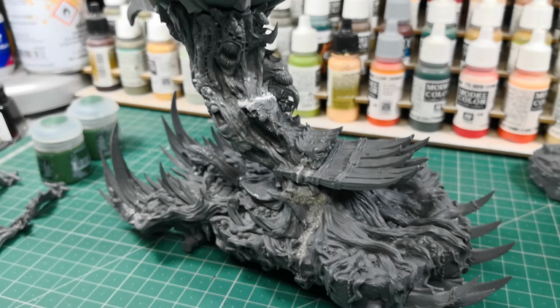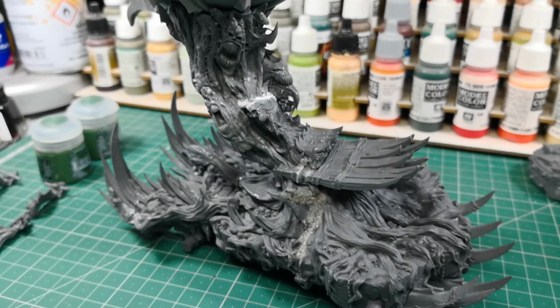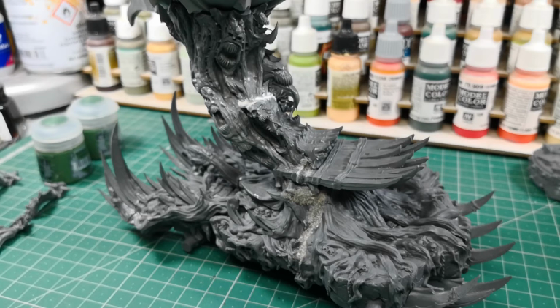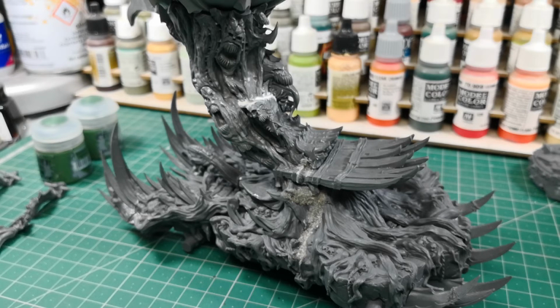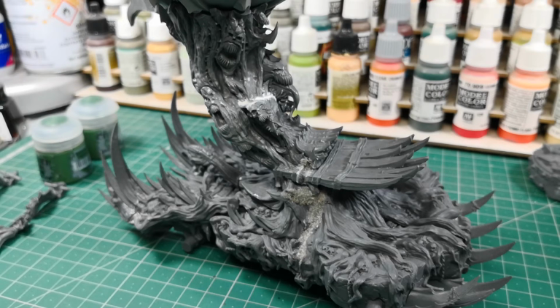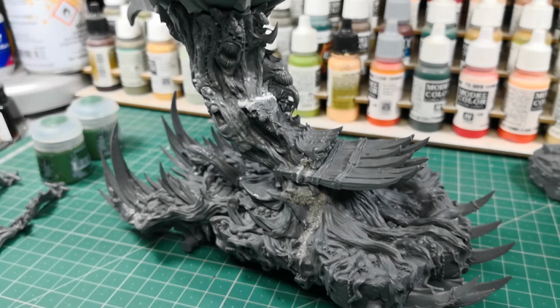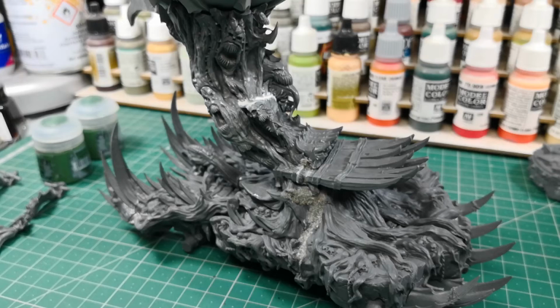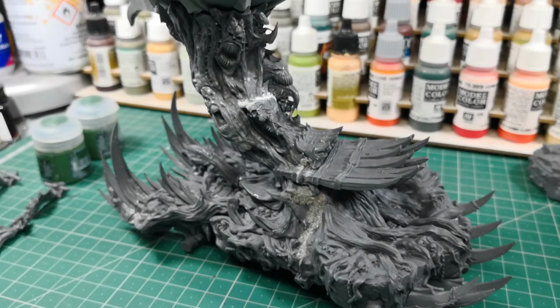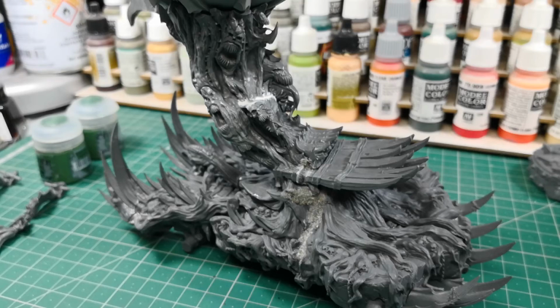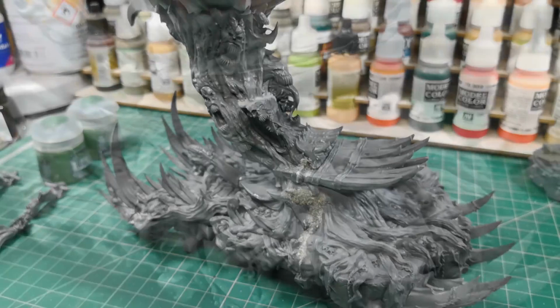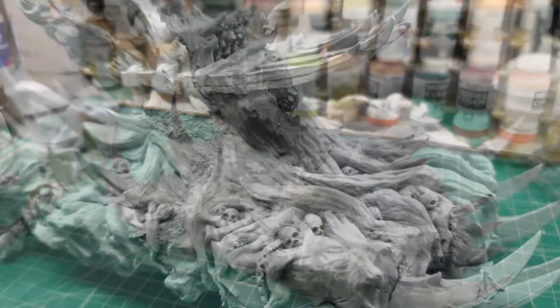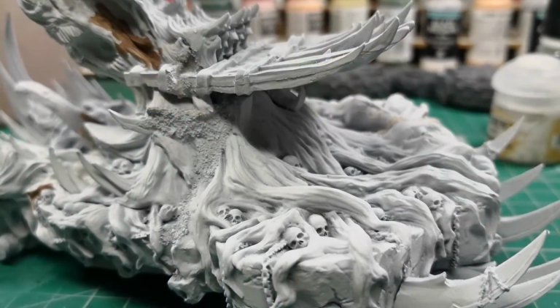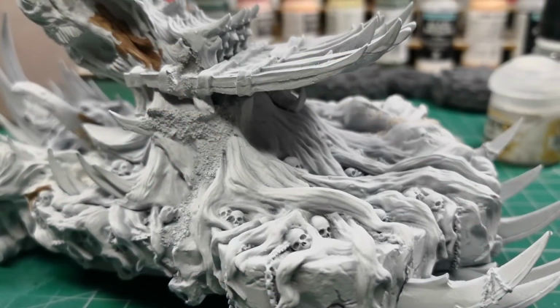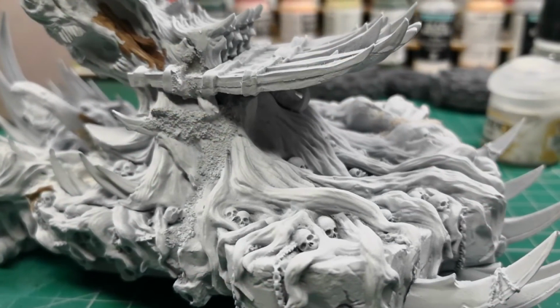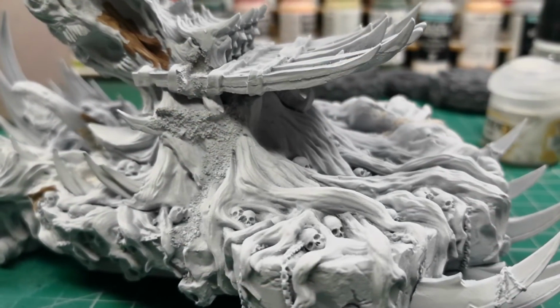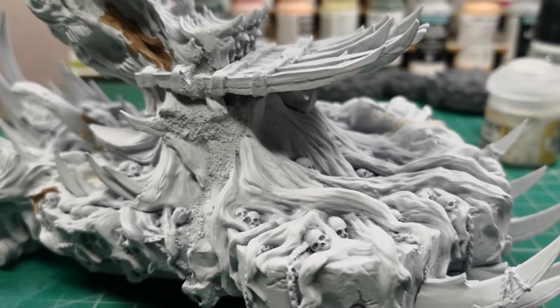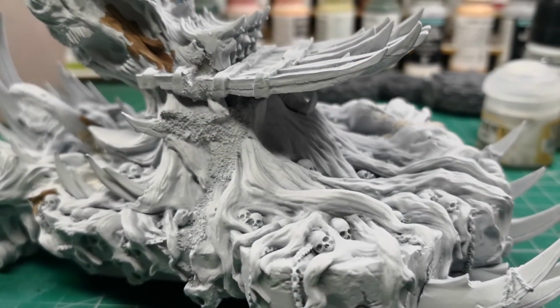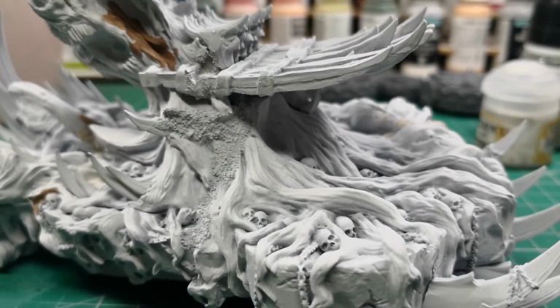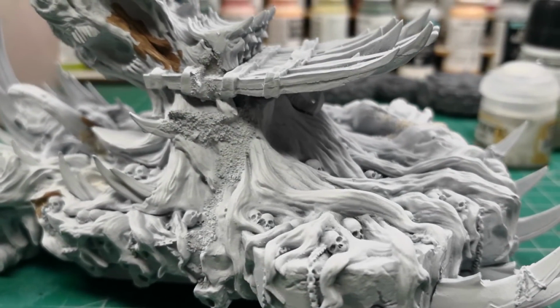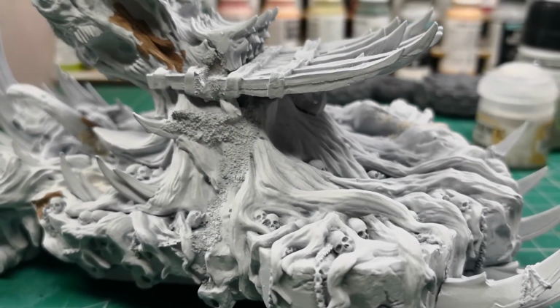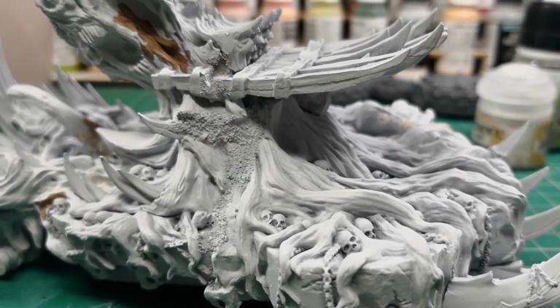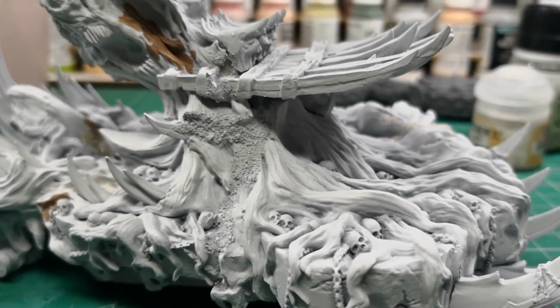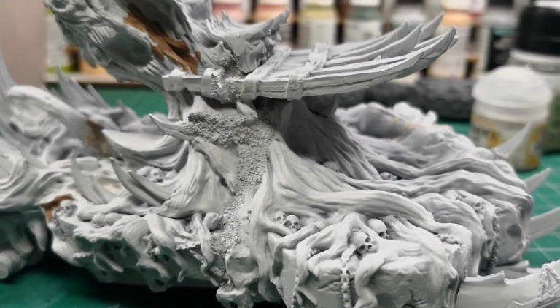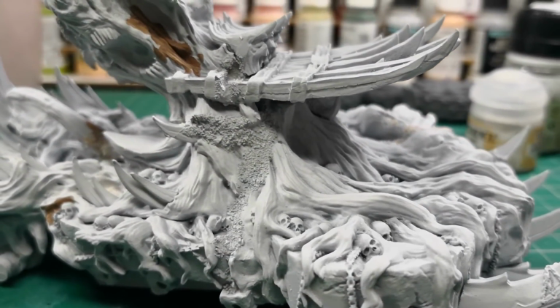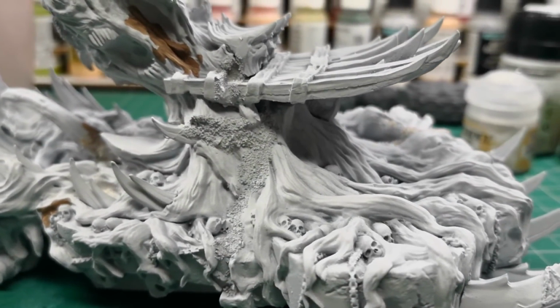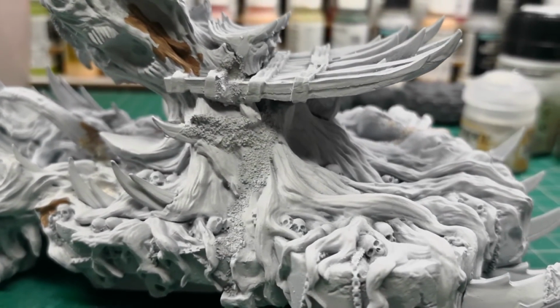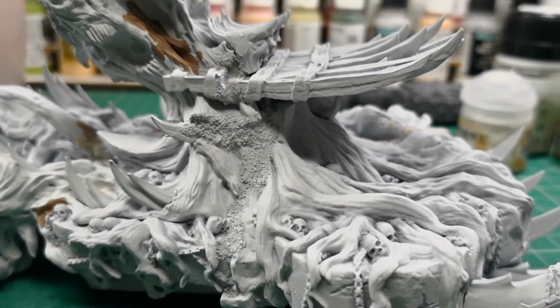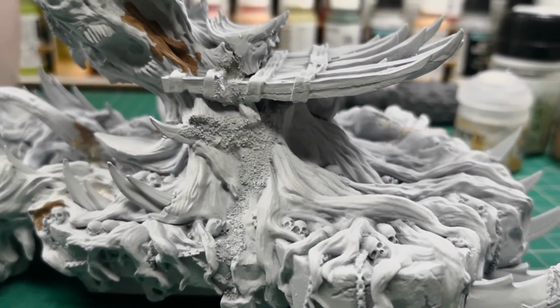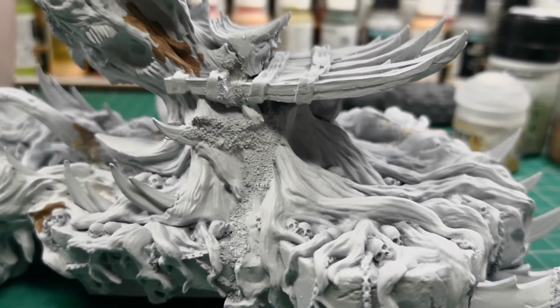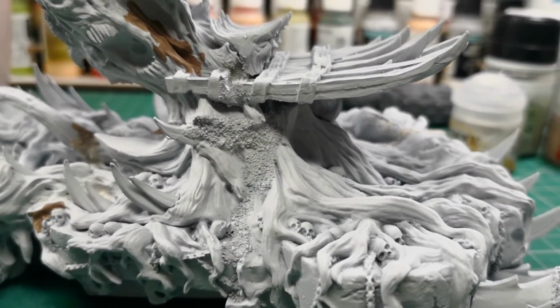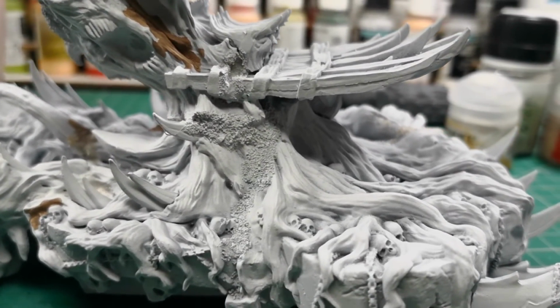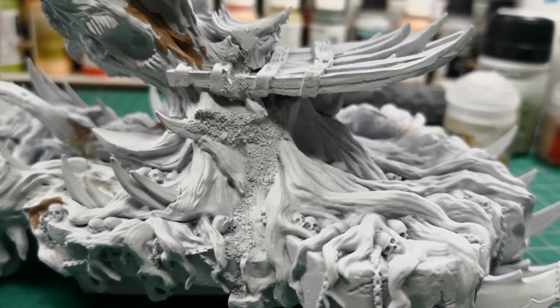We will paint the different parts of this great model until we have it completely assembled and ready for battle. Don't miss it! Thanks for watching!